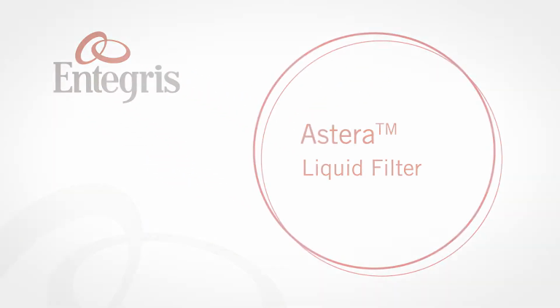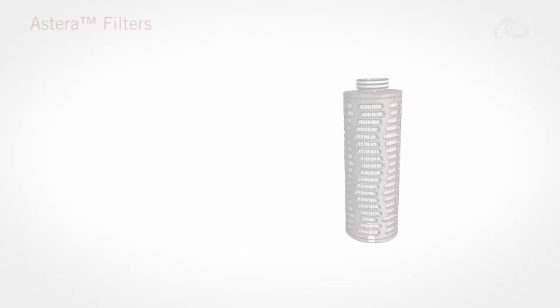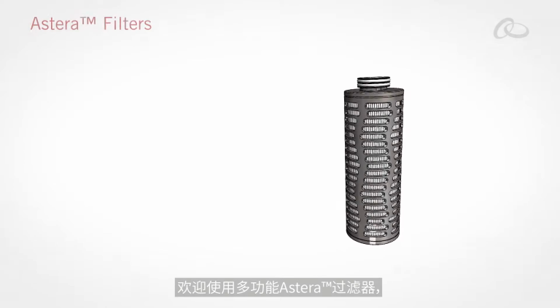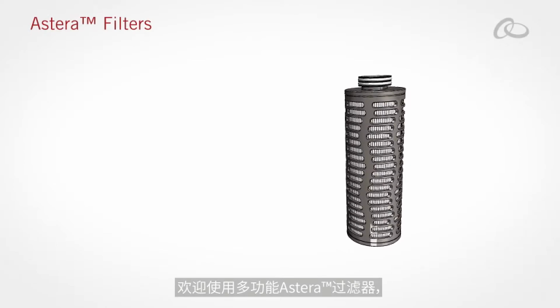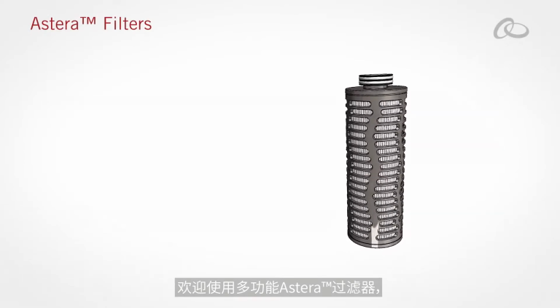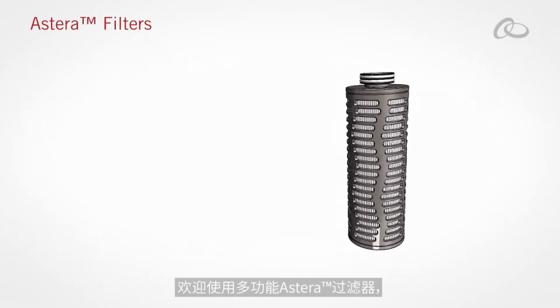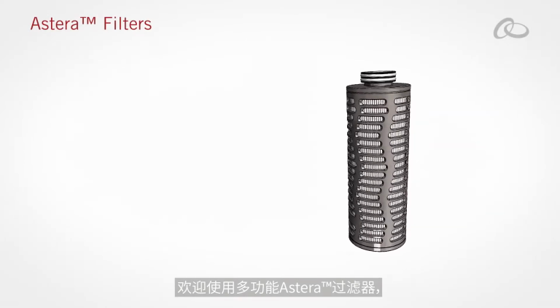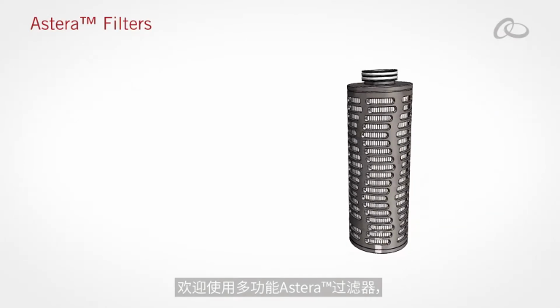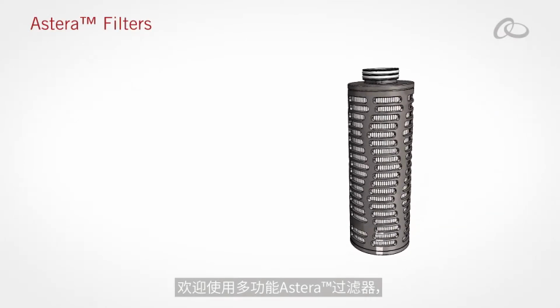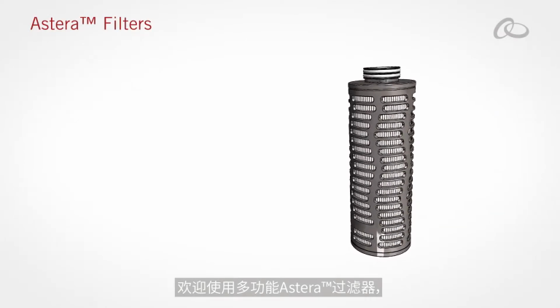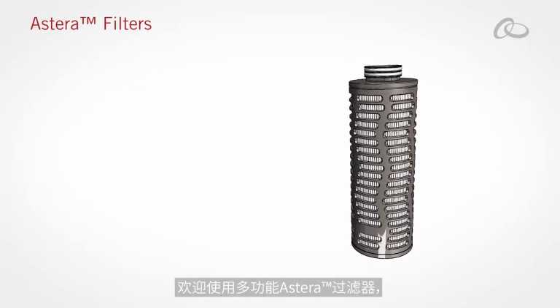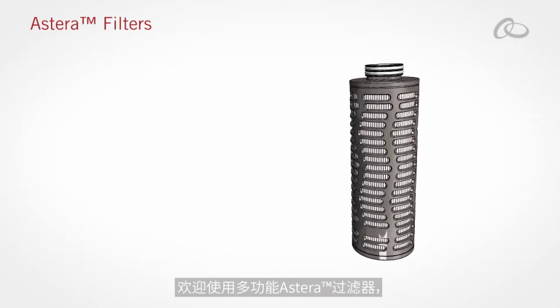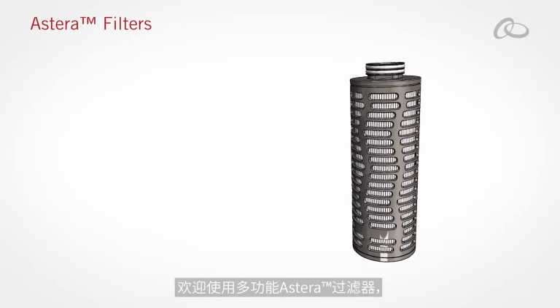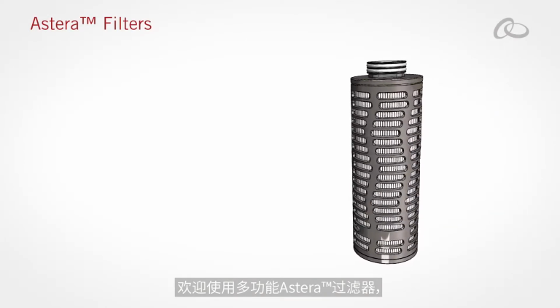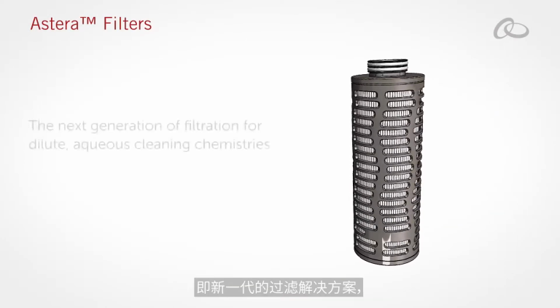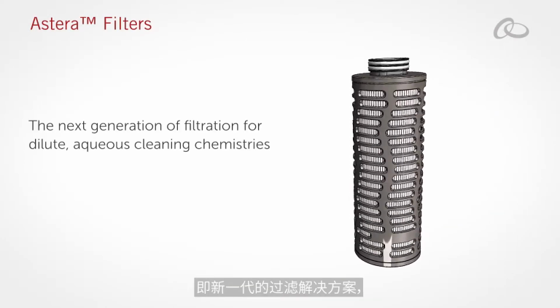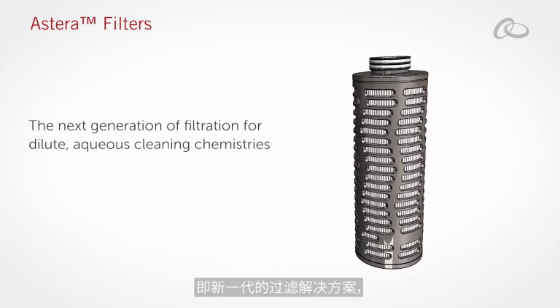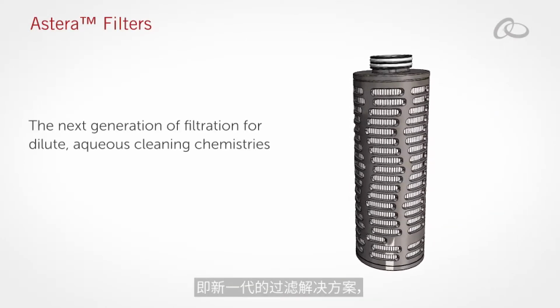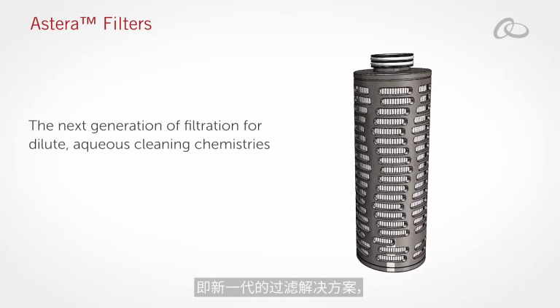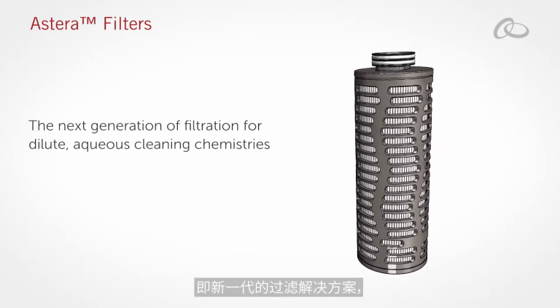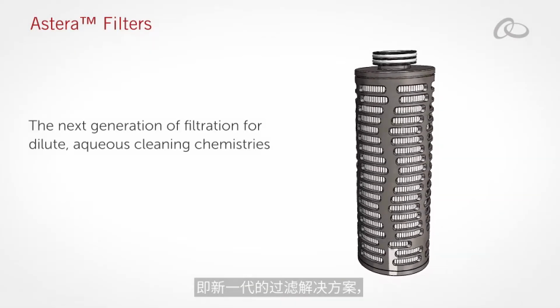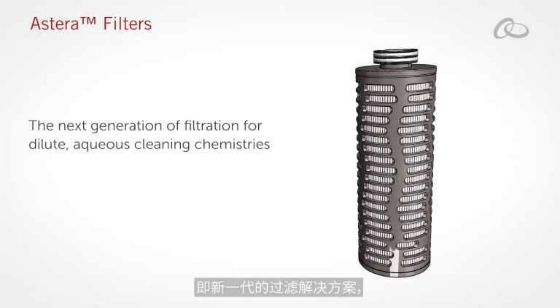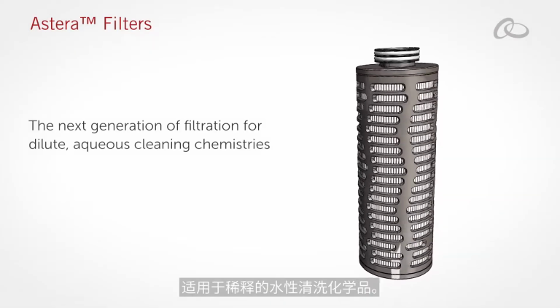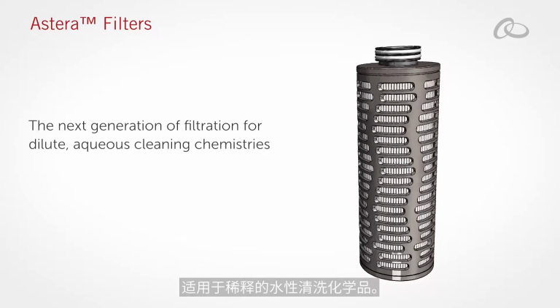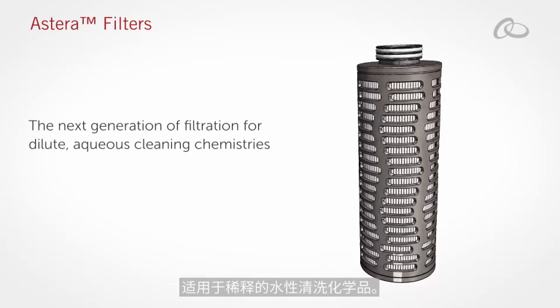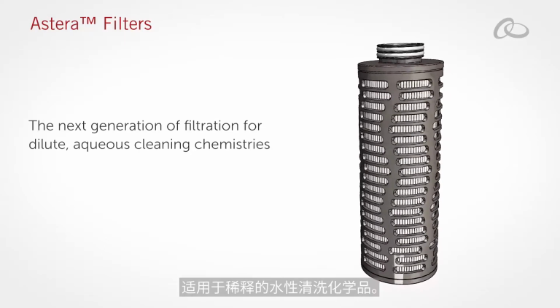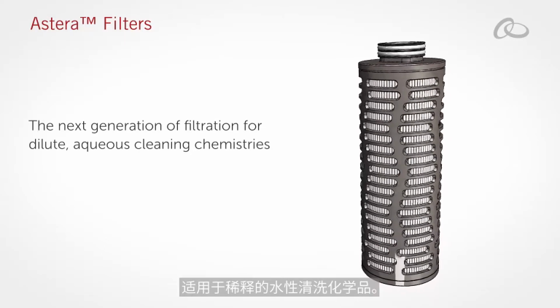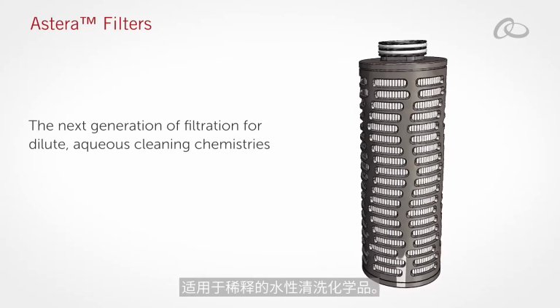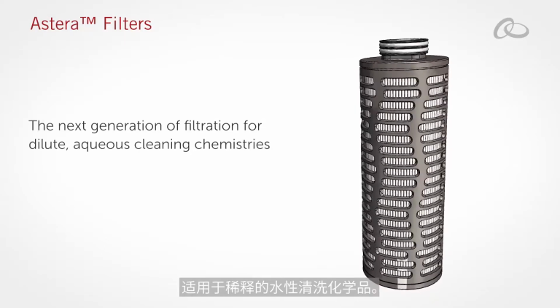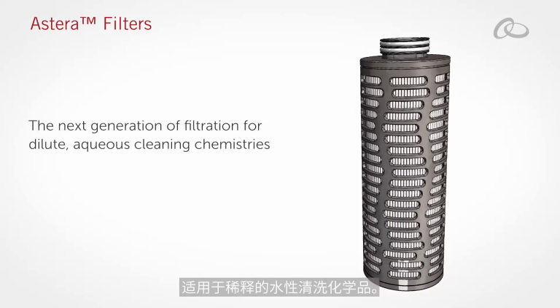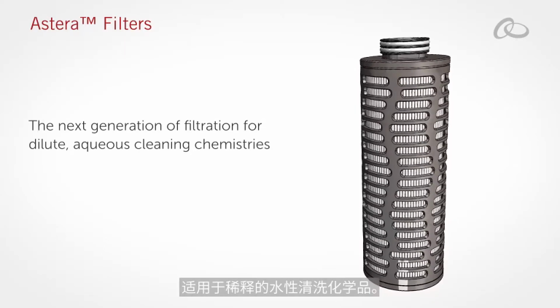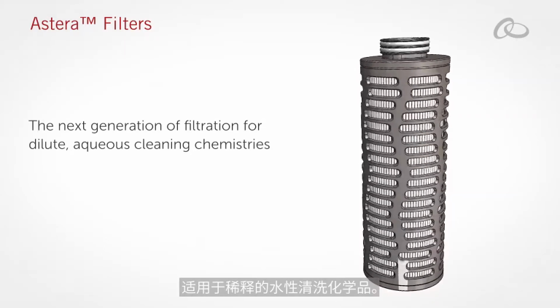Welcome to the versatility of Astera Filters, the next generation of filtration for dilute aqueous cleaning chemistries.